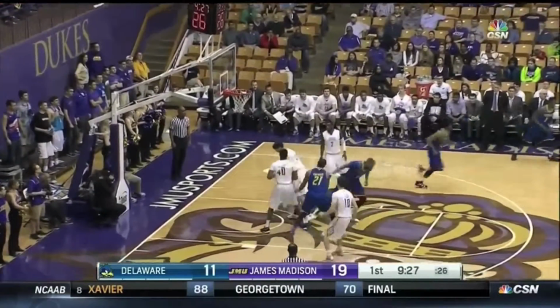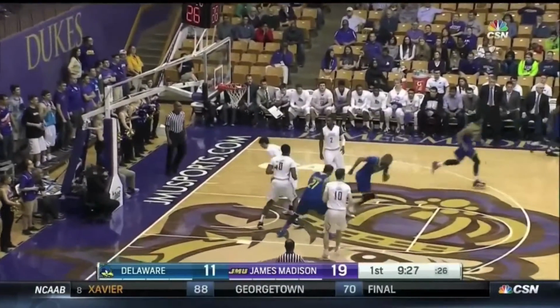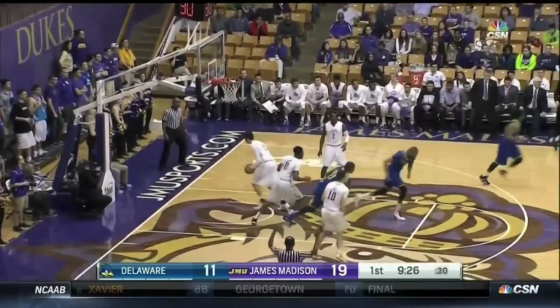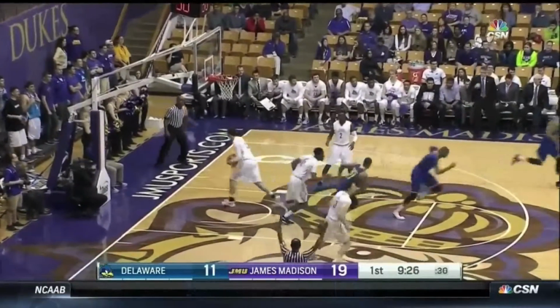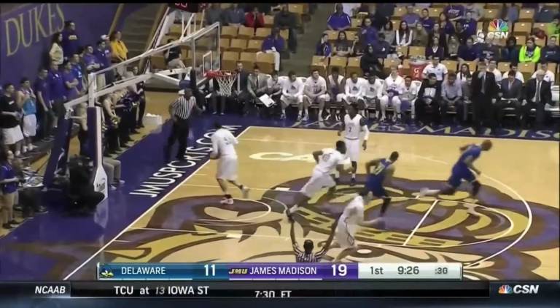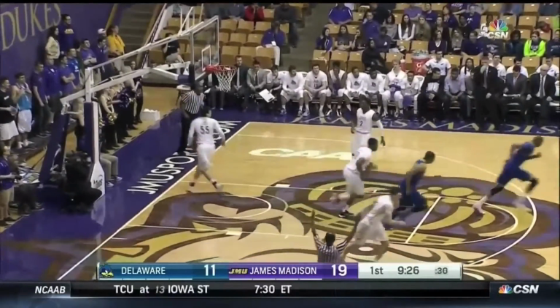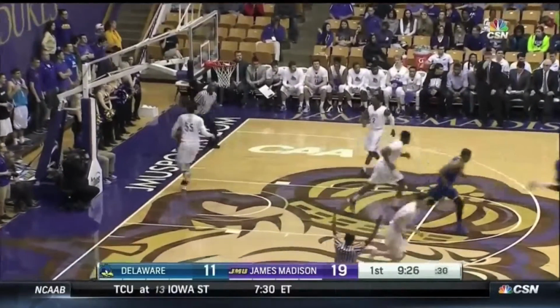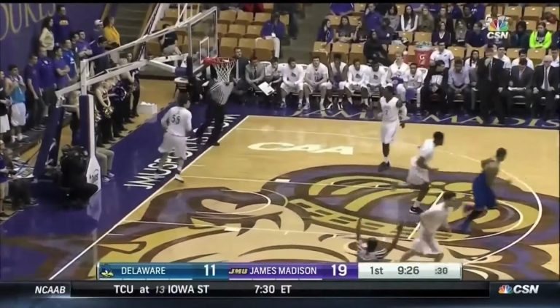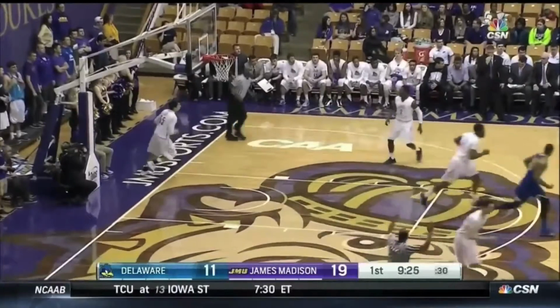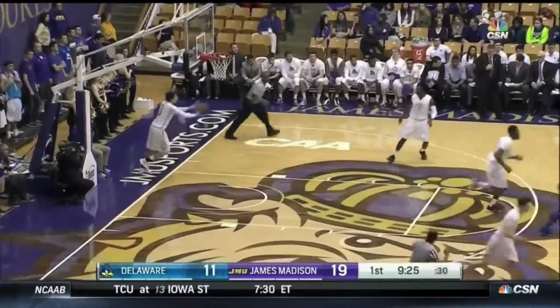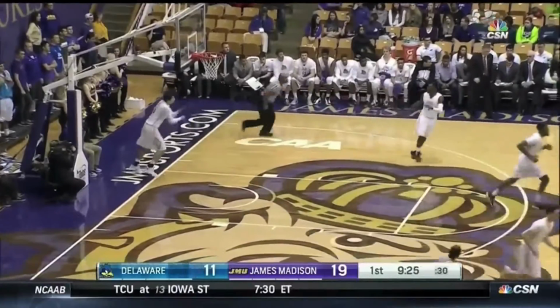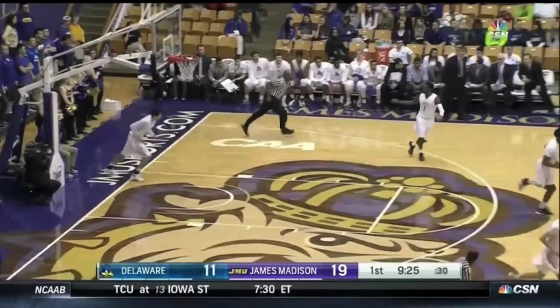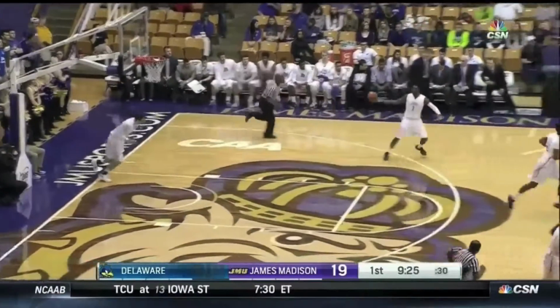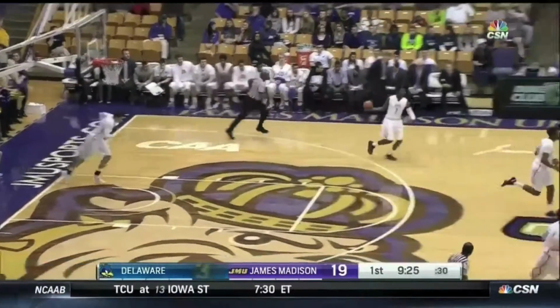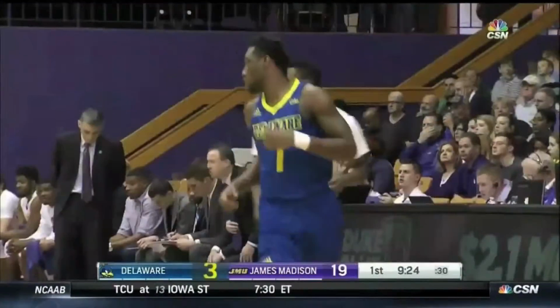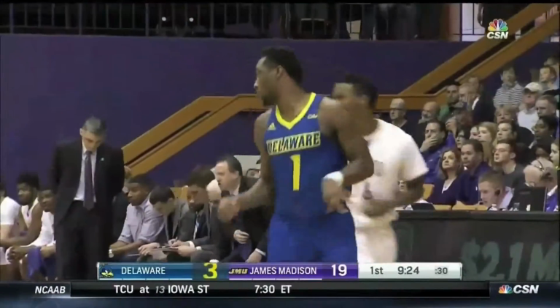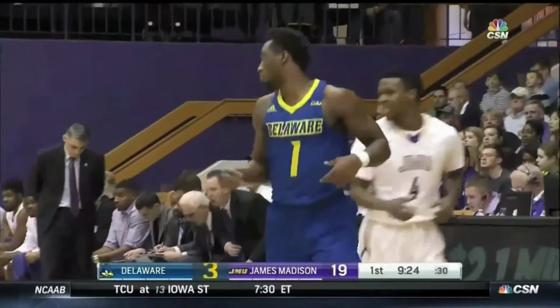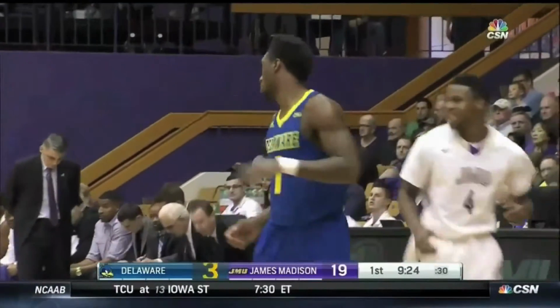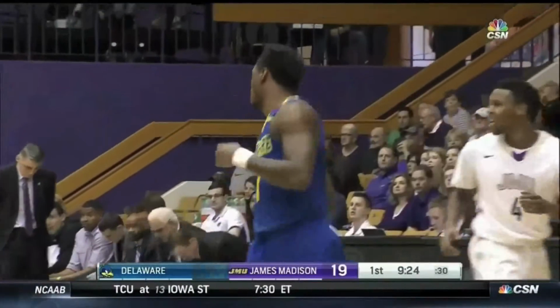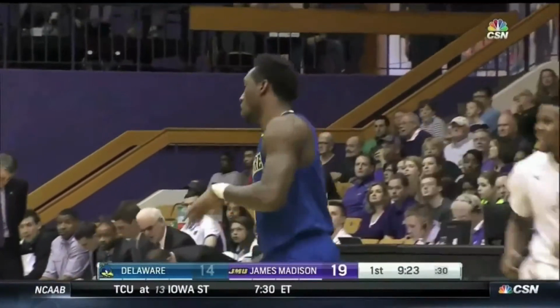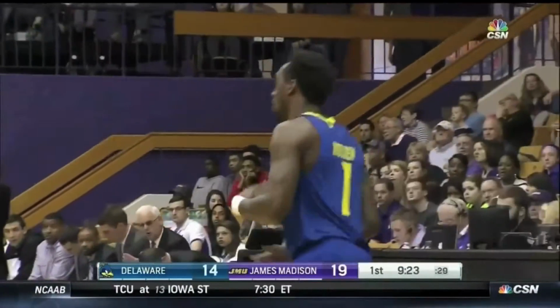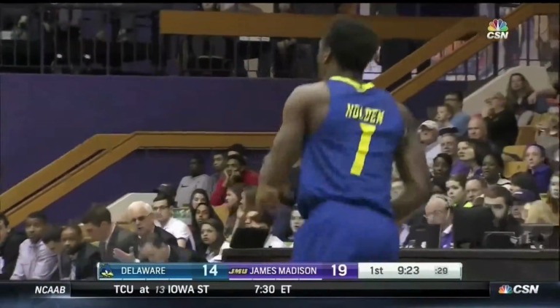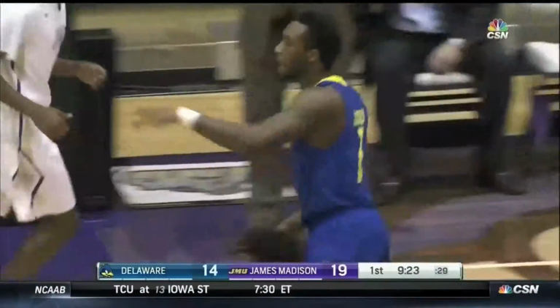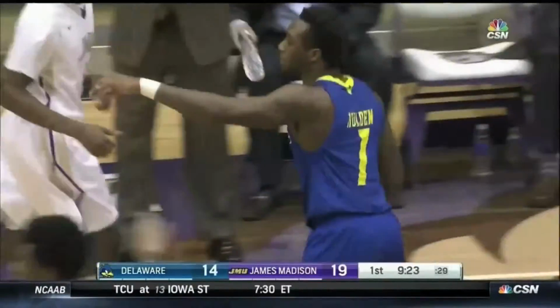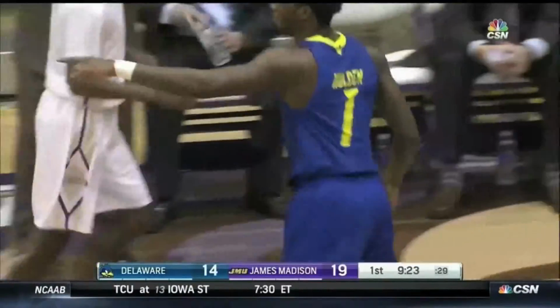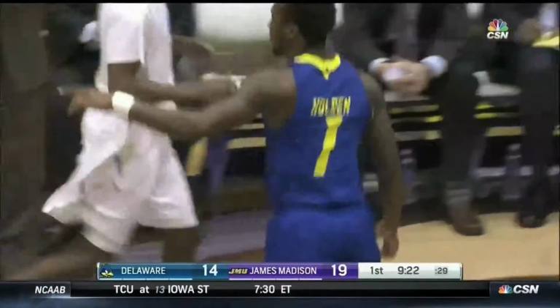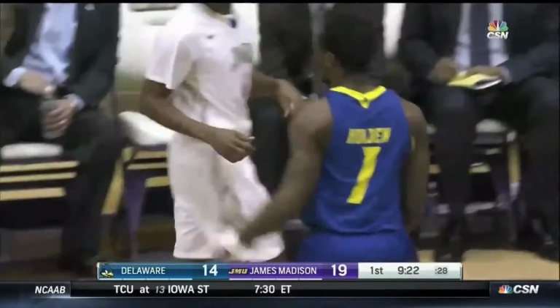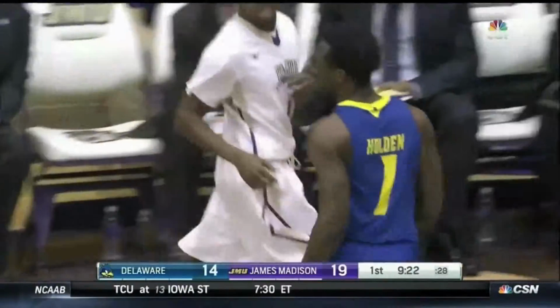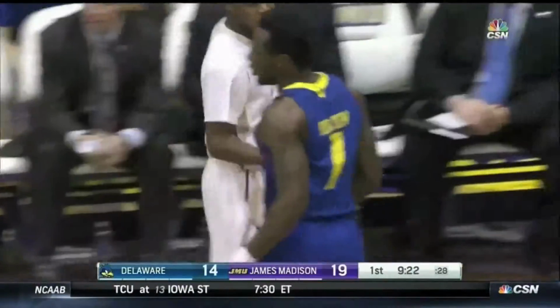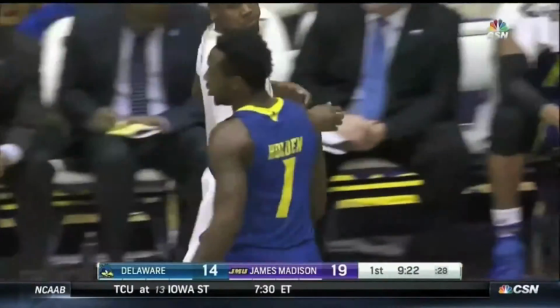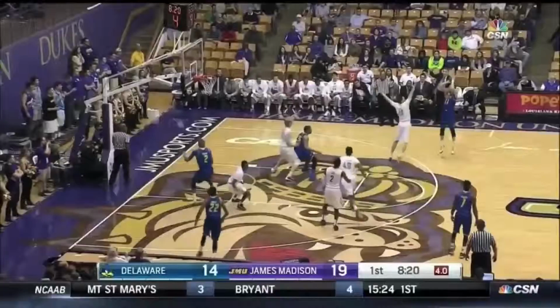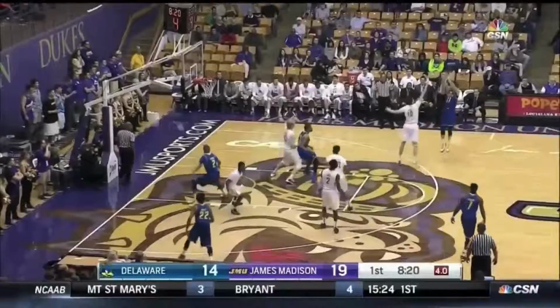Long outside shot by Corey Holton, knocks down the three. Leave him open, he'll make it — 40%.